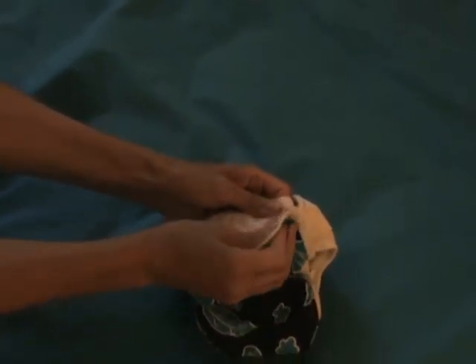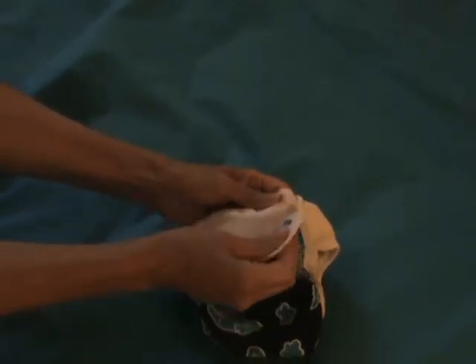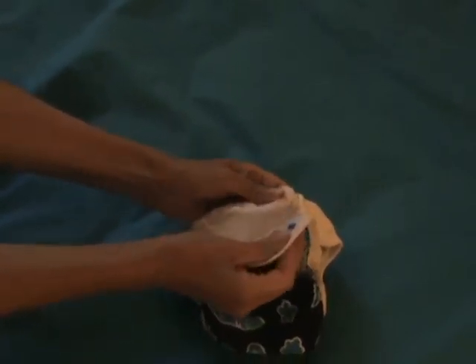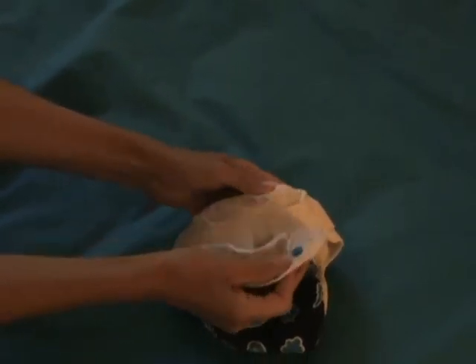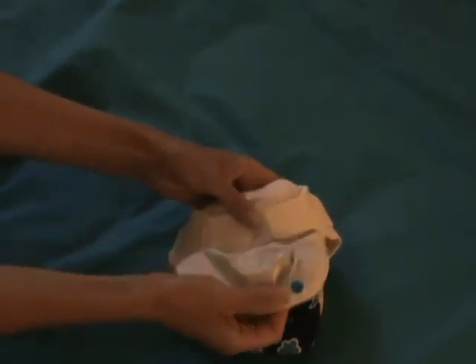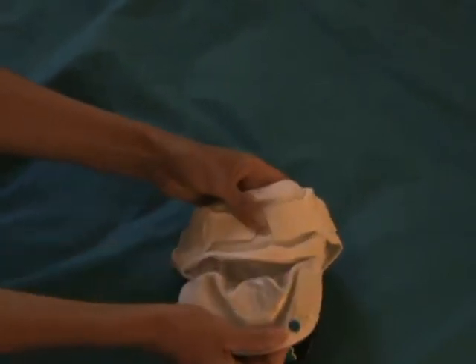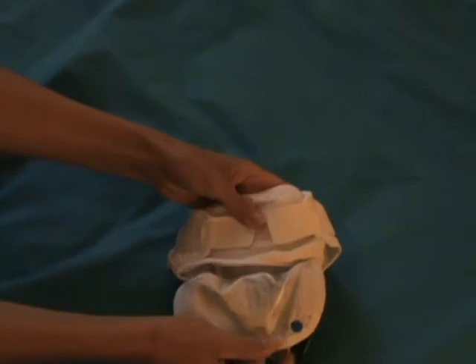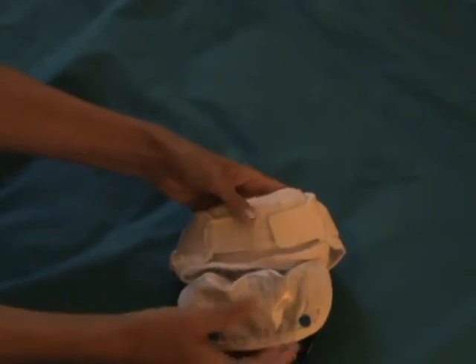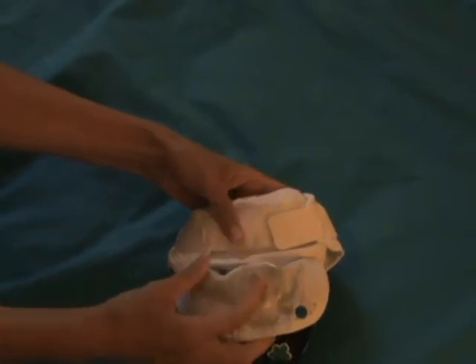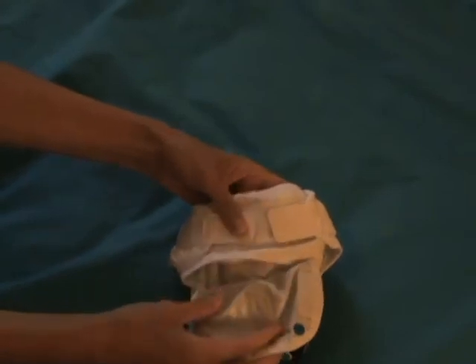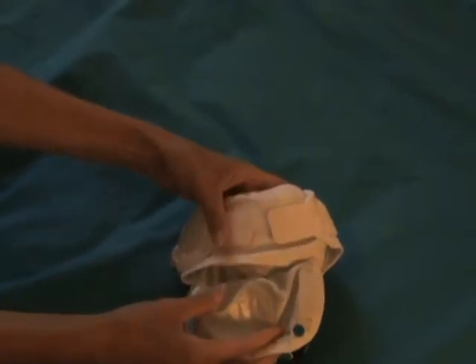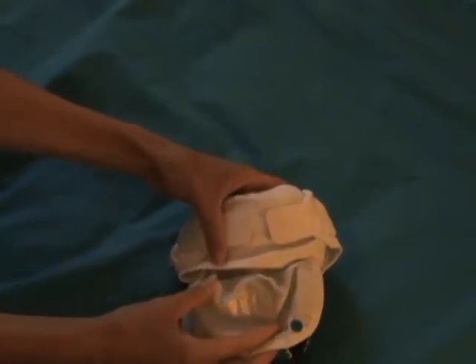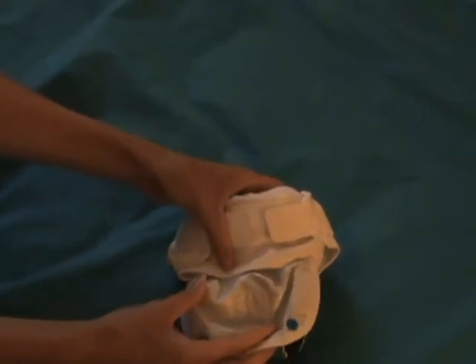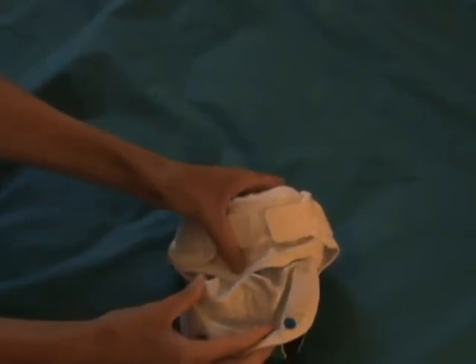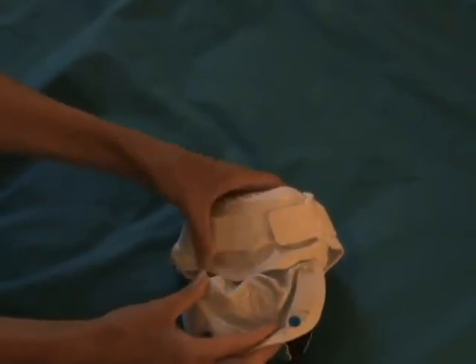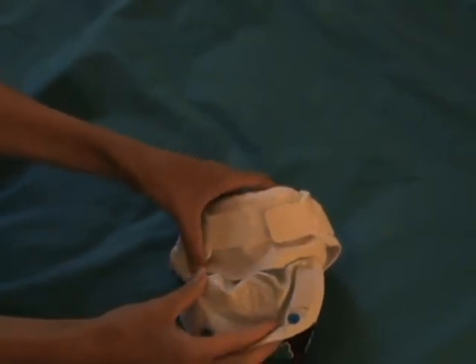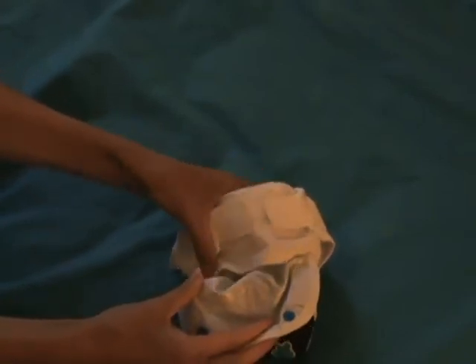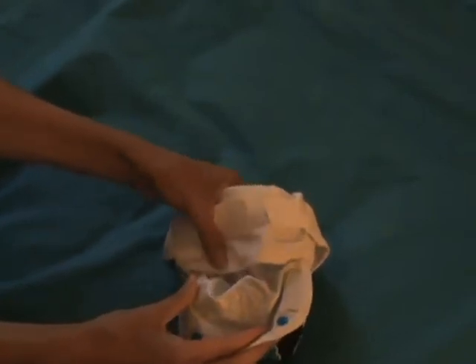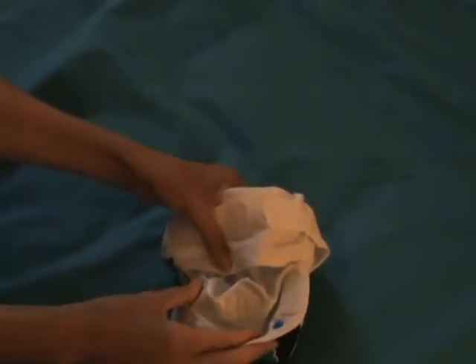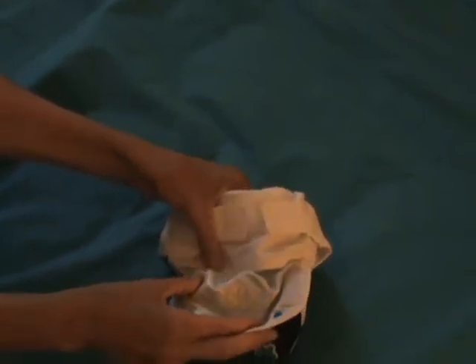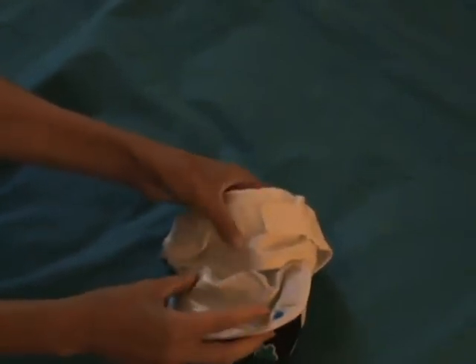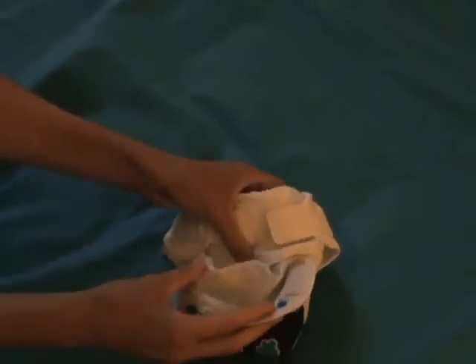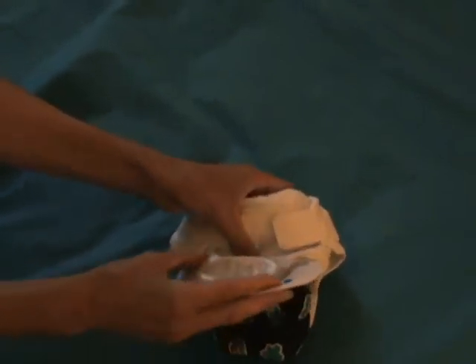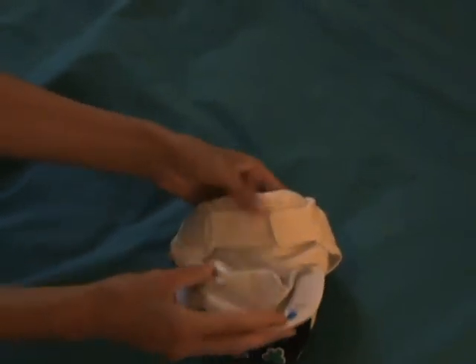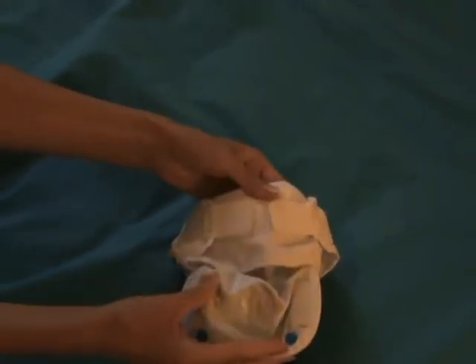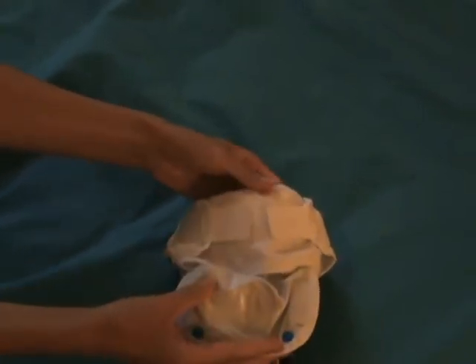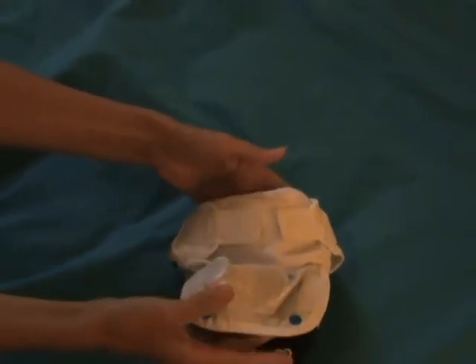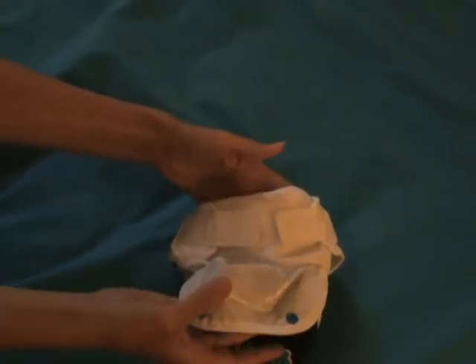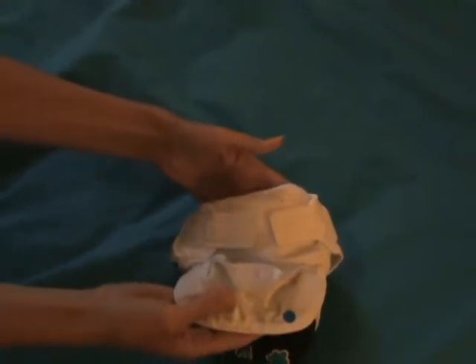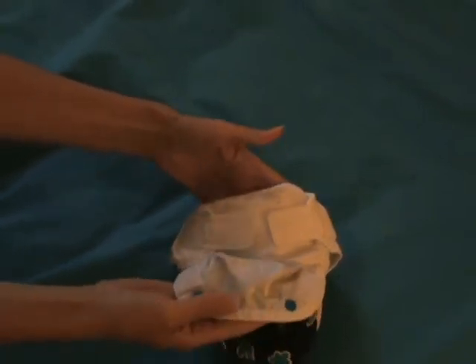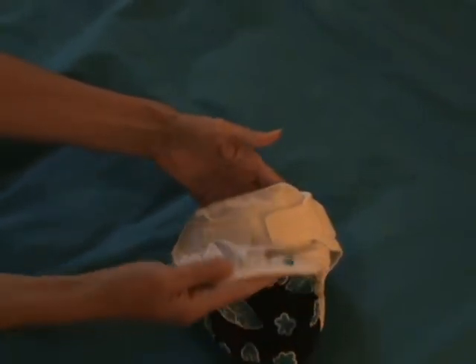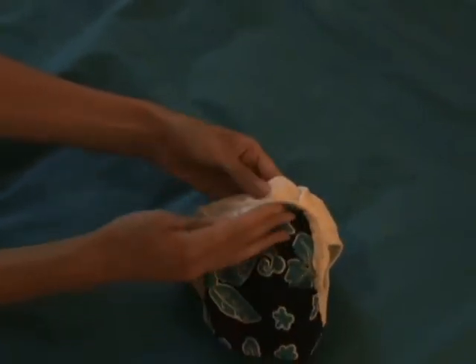This comes in a small, medium, large, and extra large. I'm showing you a small here.